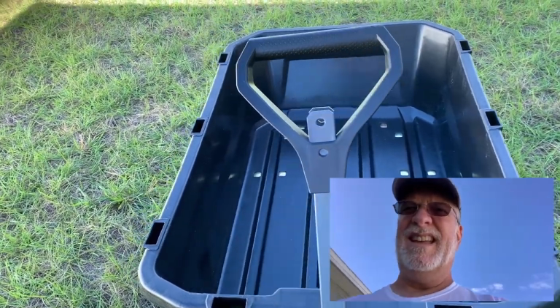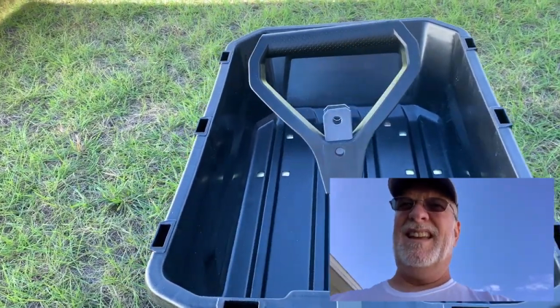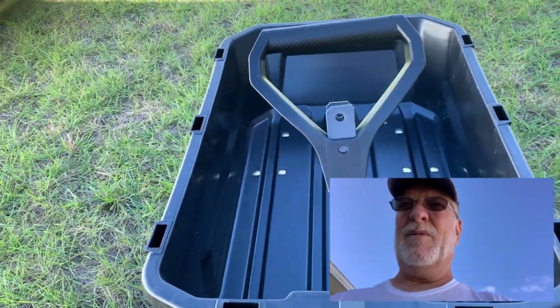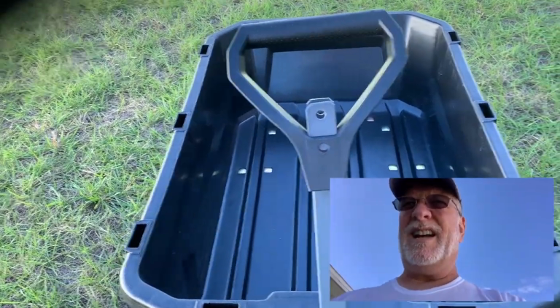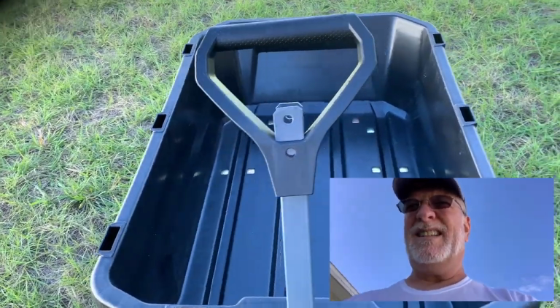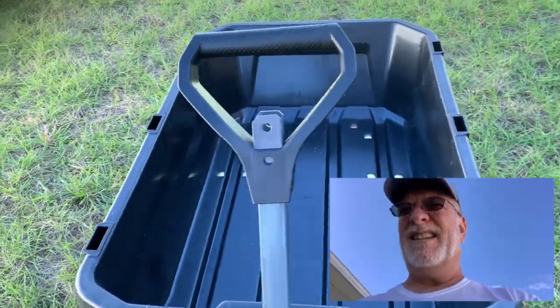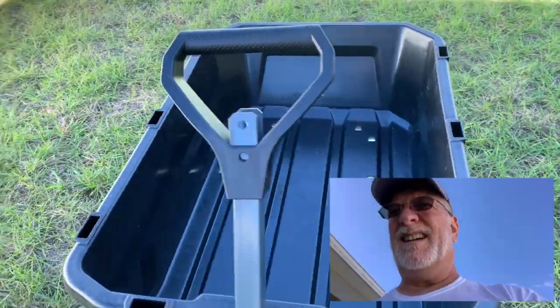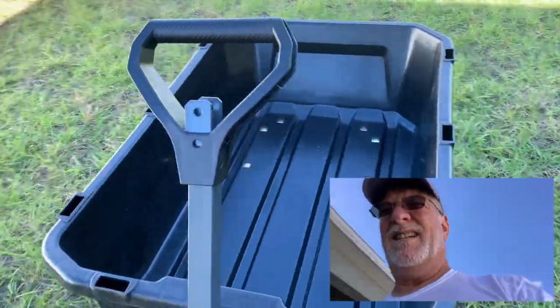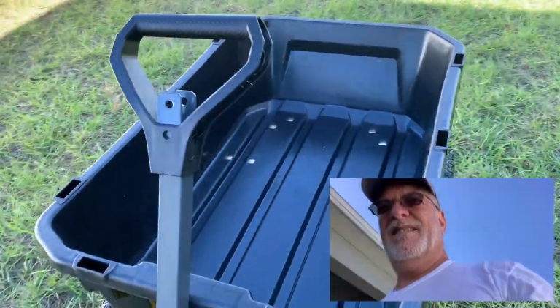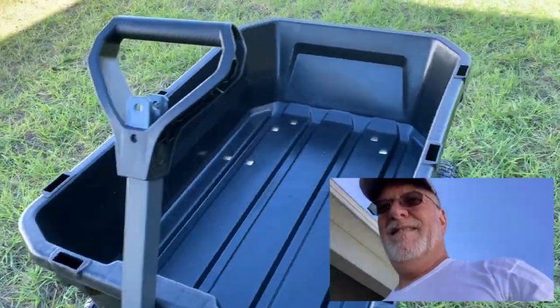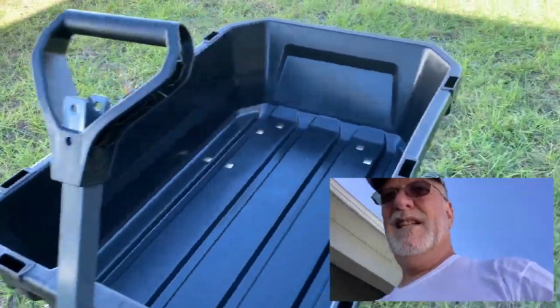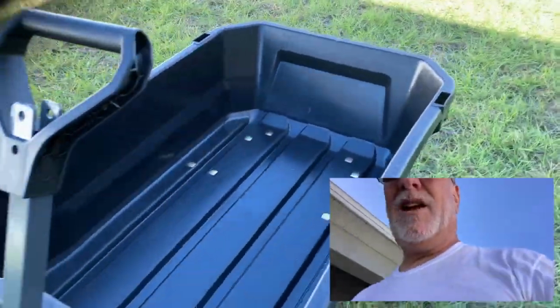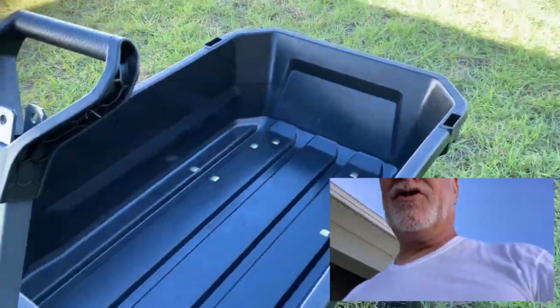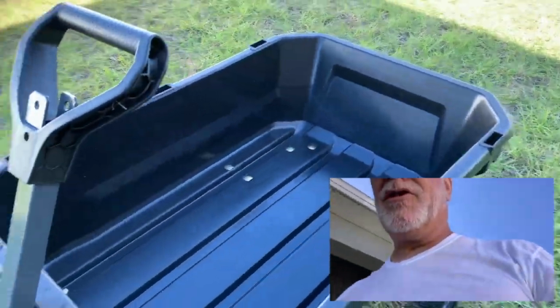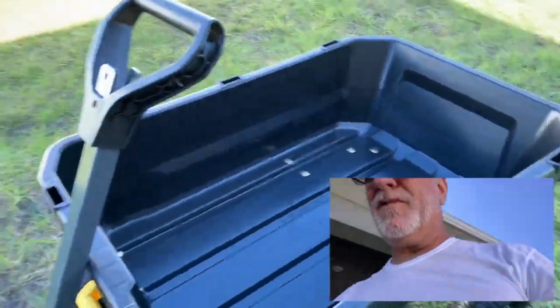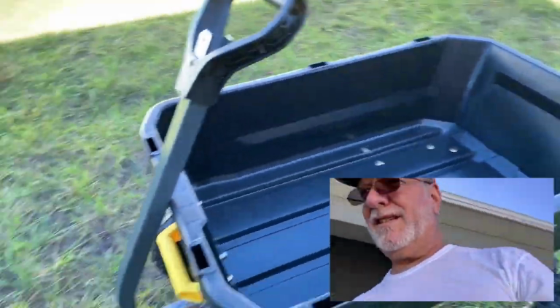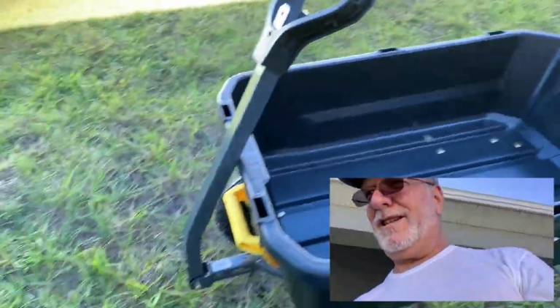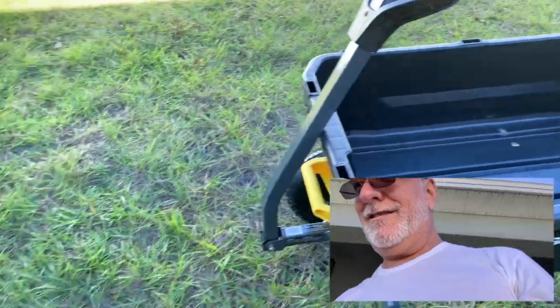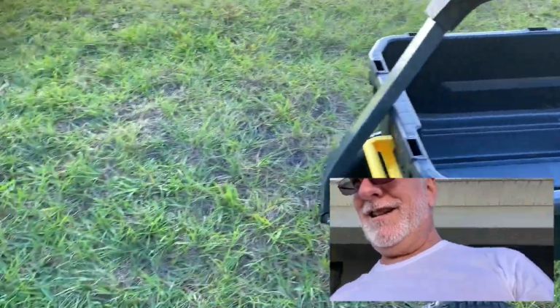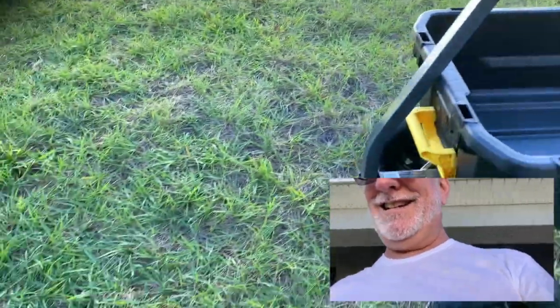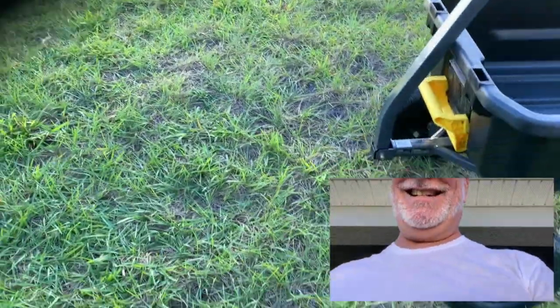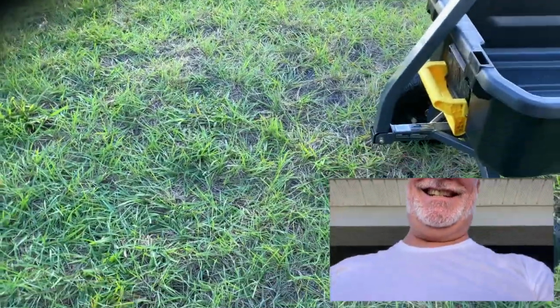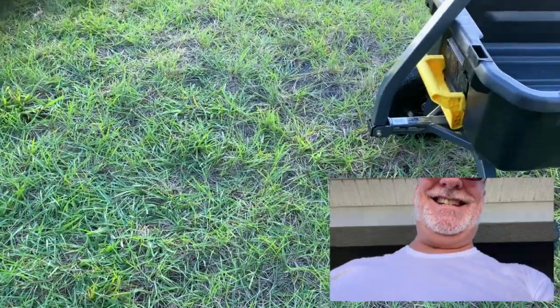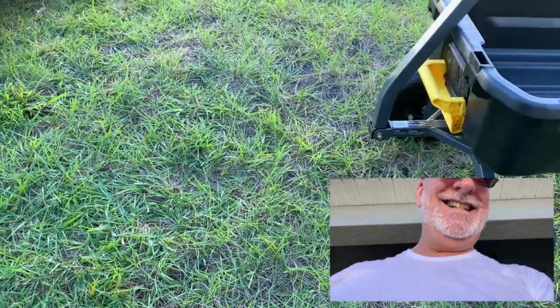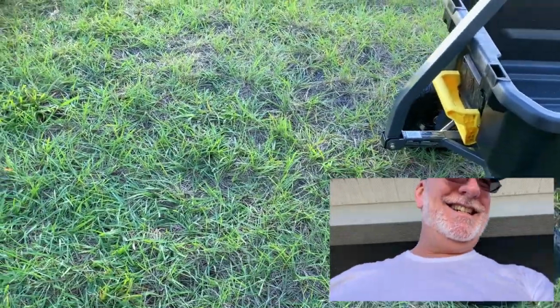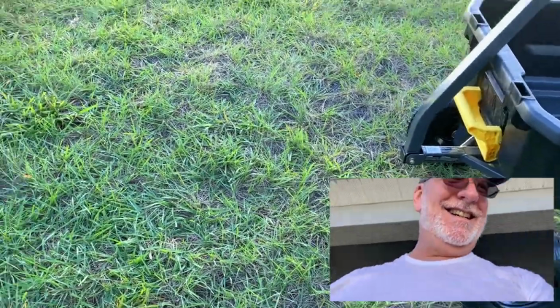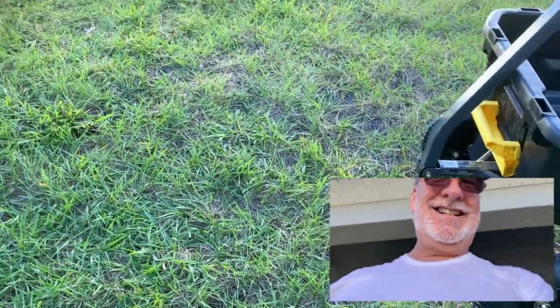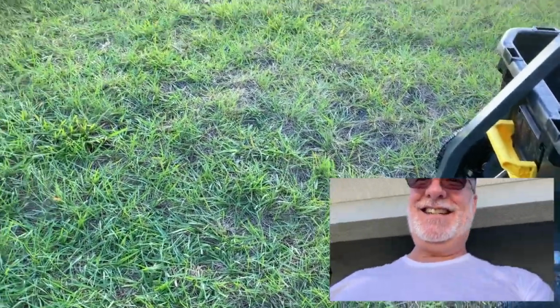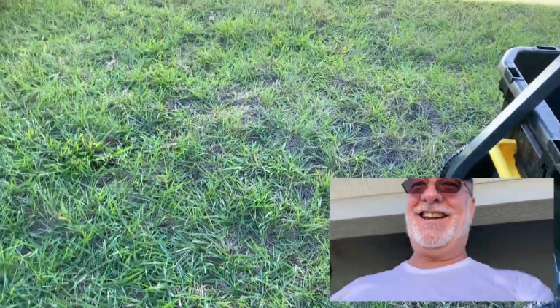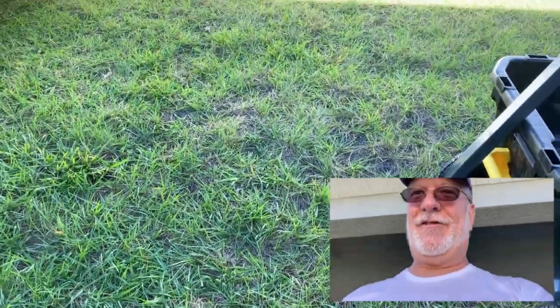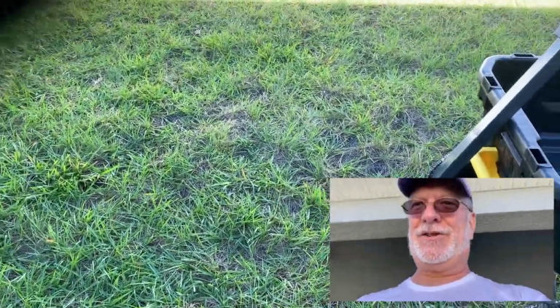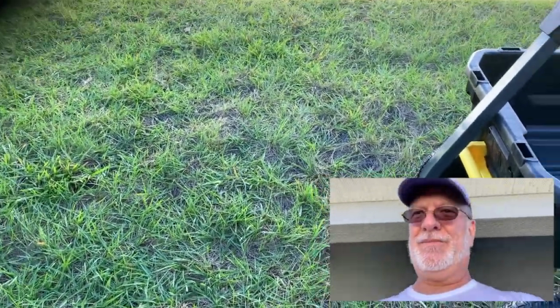Anyway guys, this time for sure, this is it. Take care, folks. Bye.